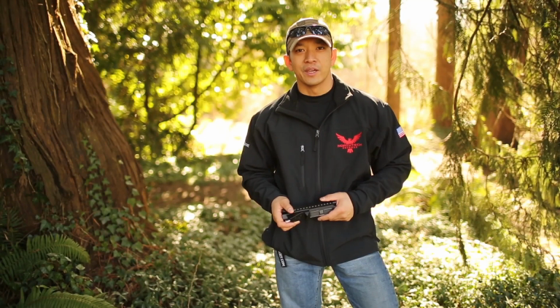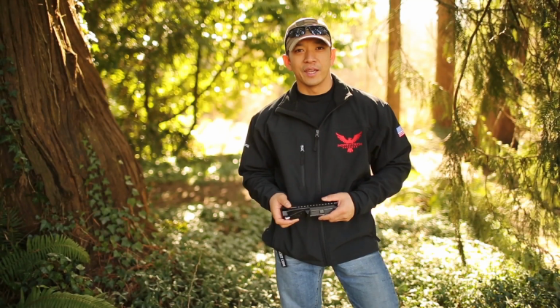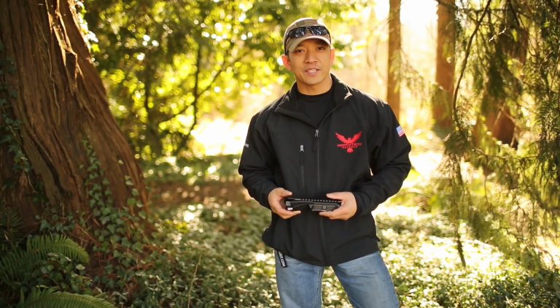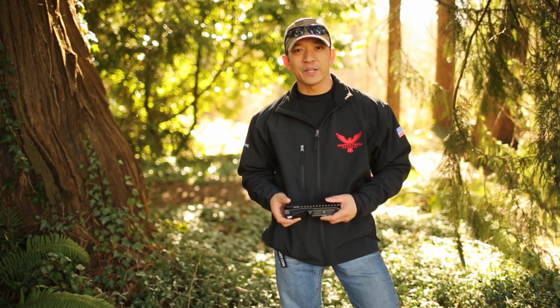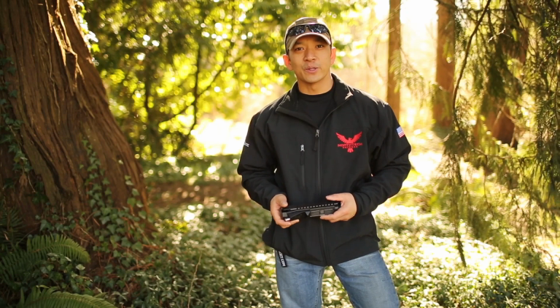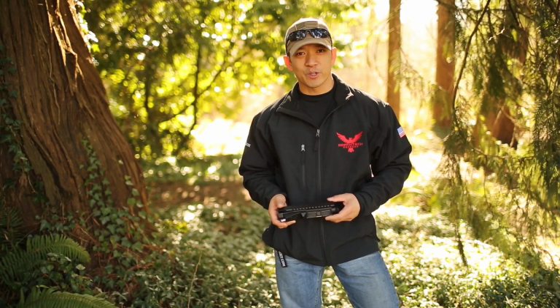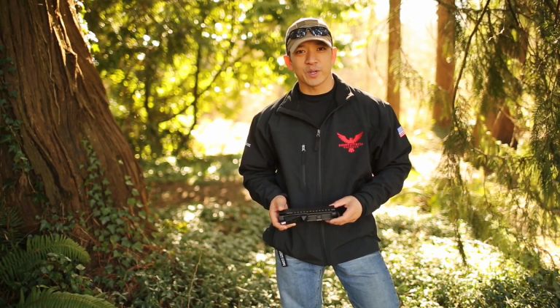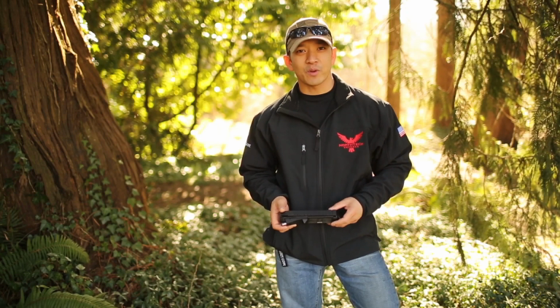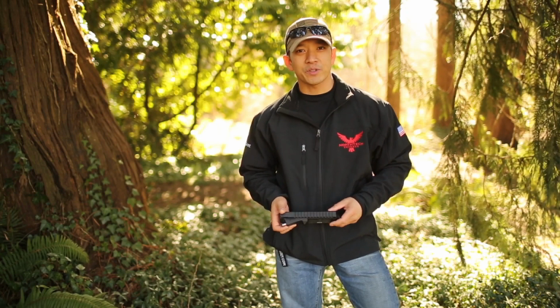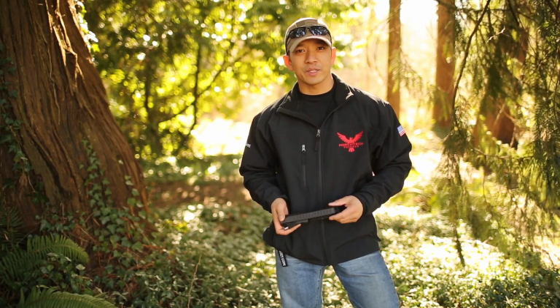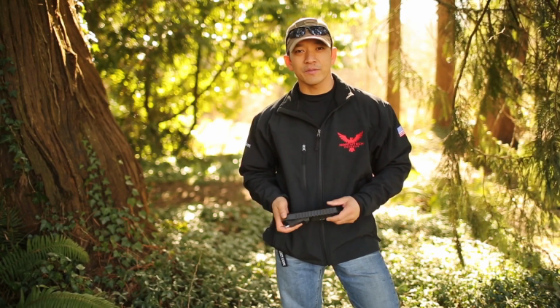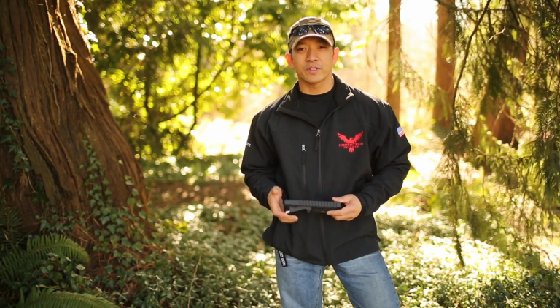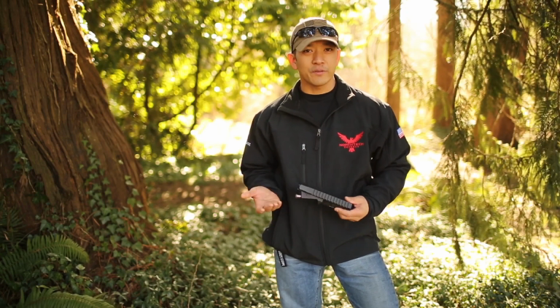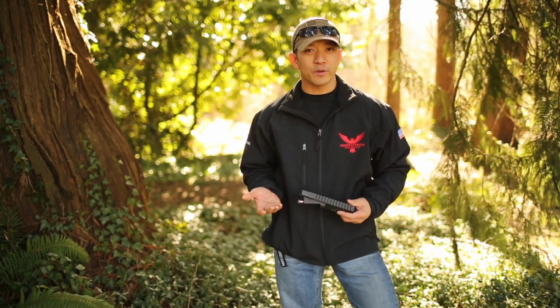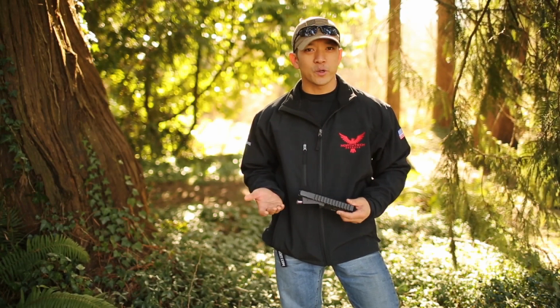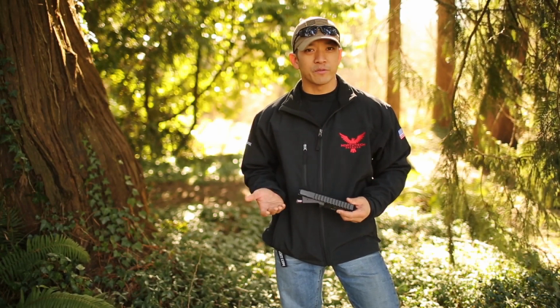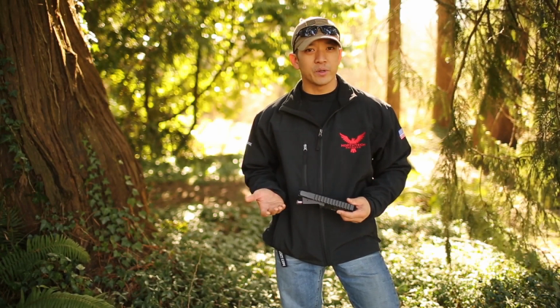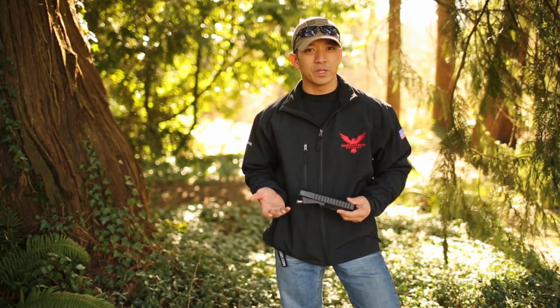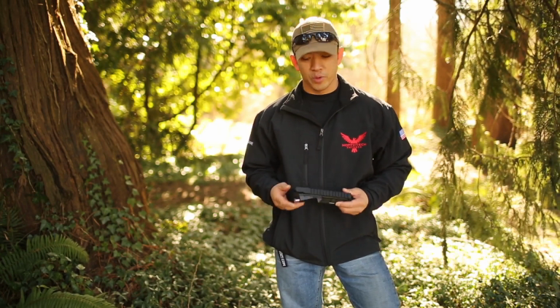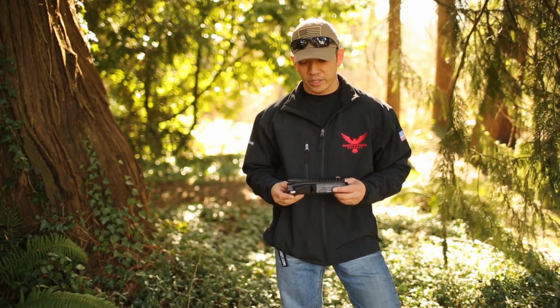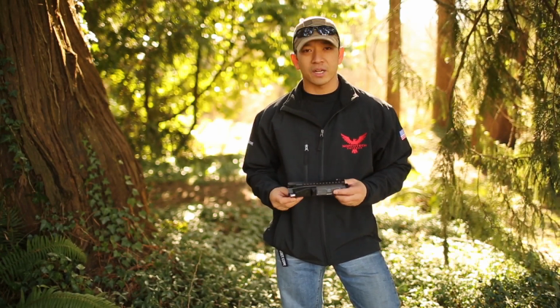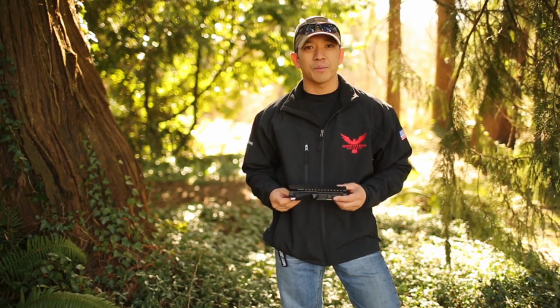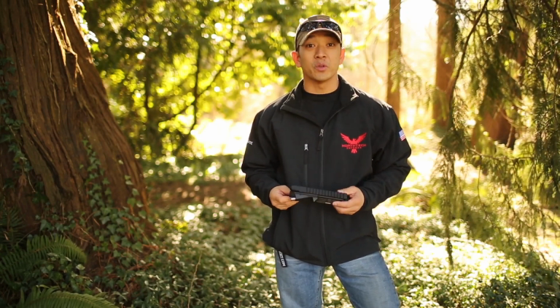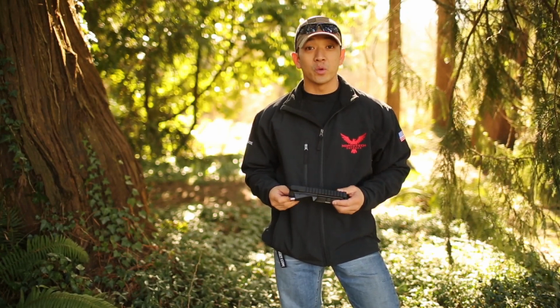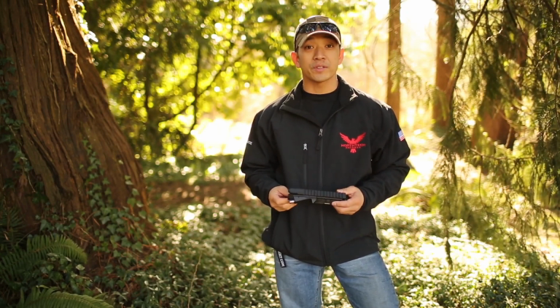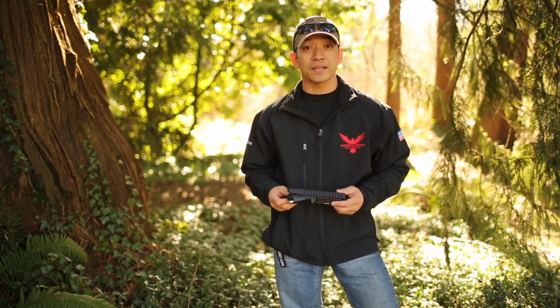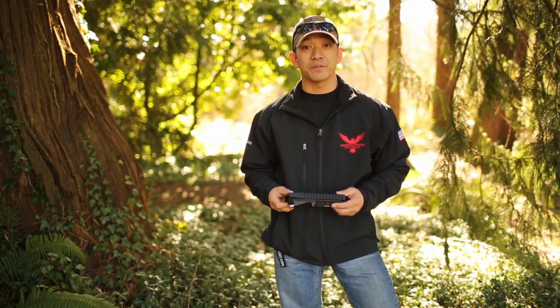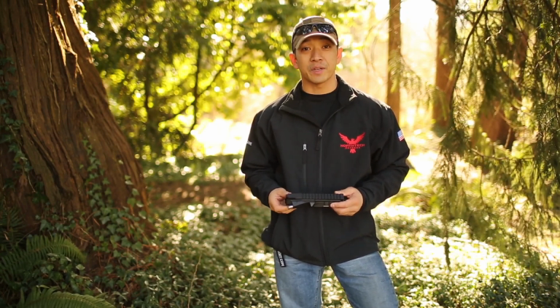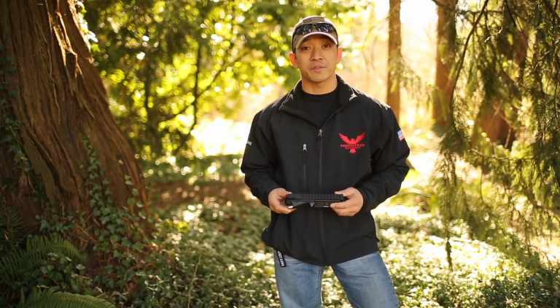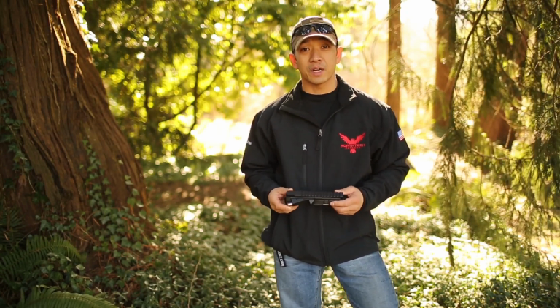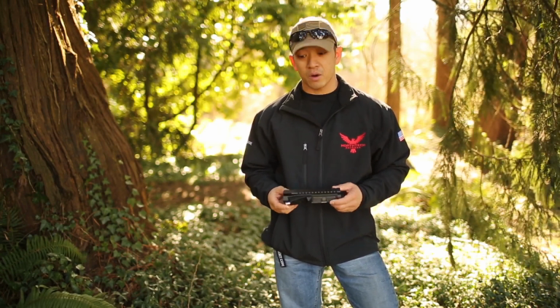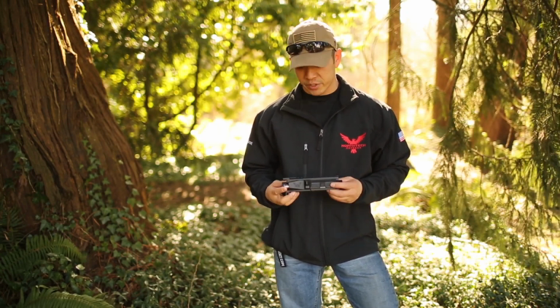Hey guys, how you doing? Chris Tran for Arms Collective. Today for a short video clip, we are going to talk about North Tech Defense Firearms.